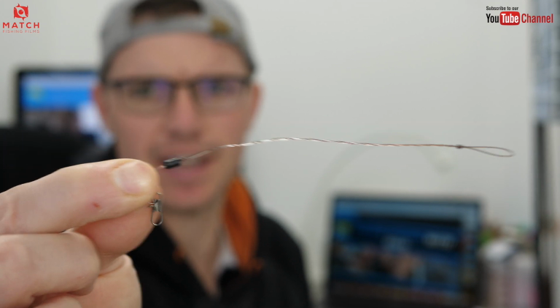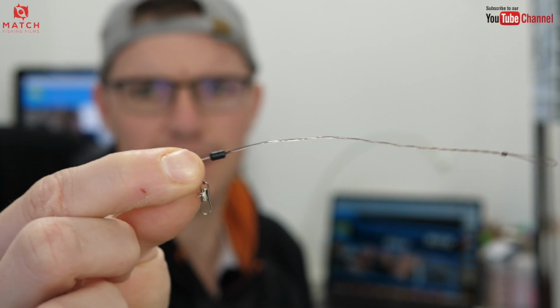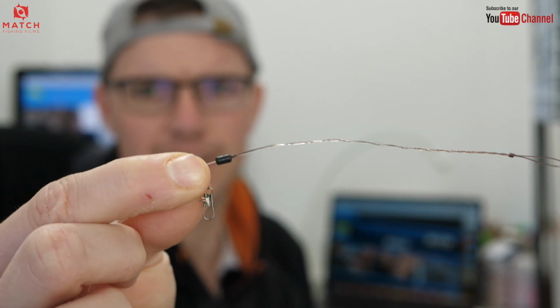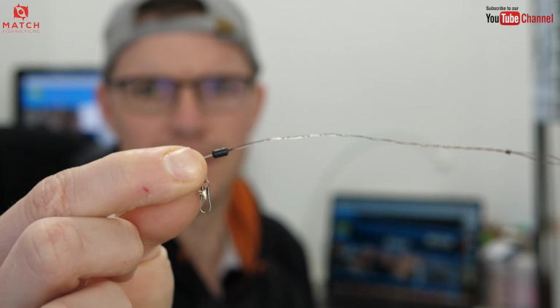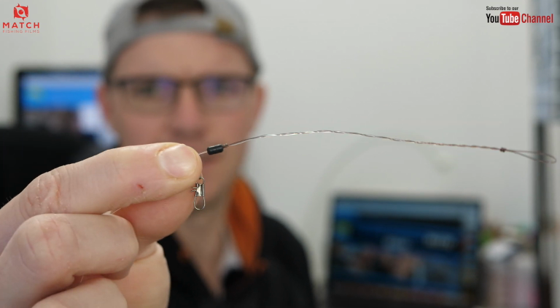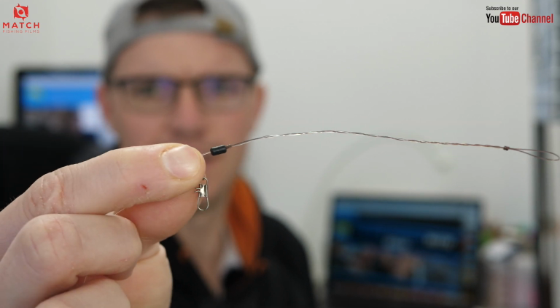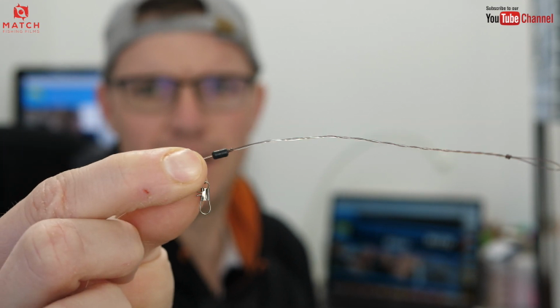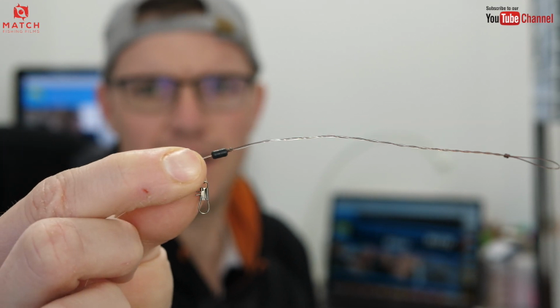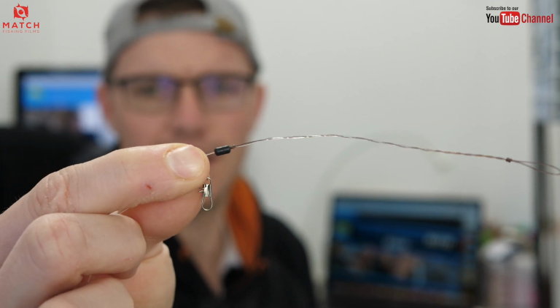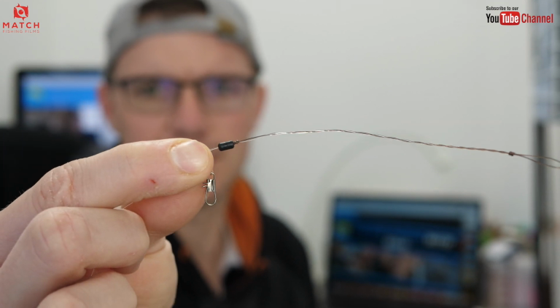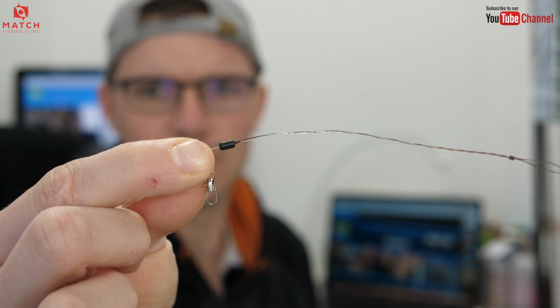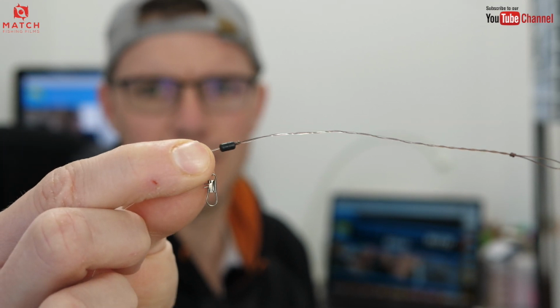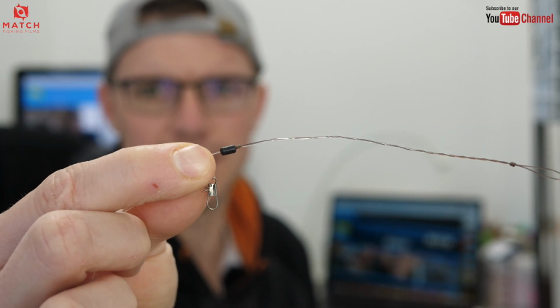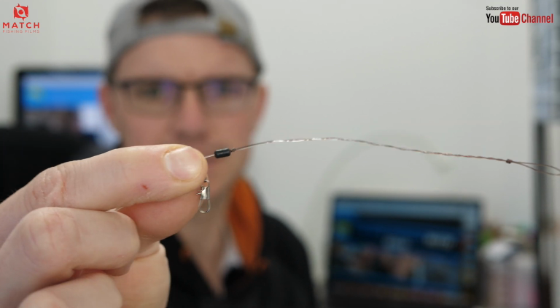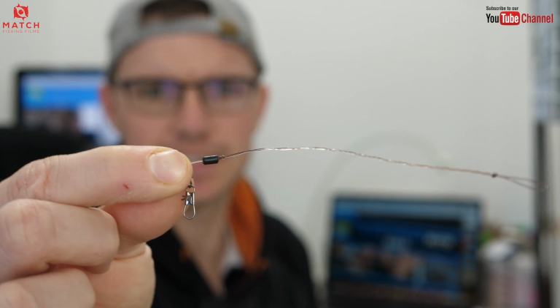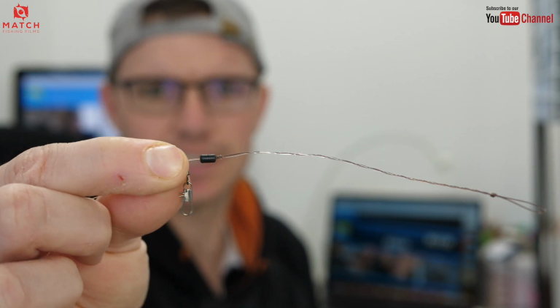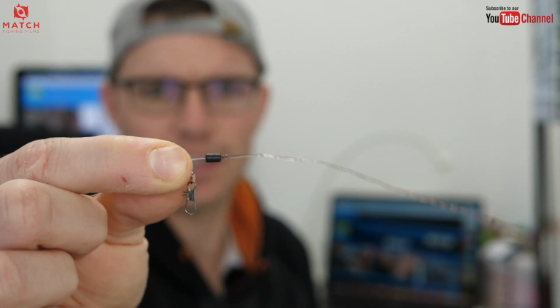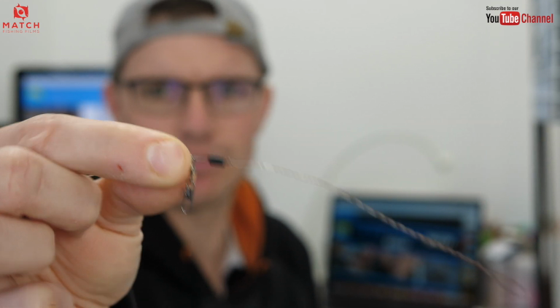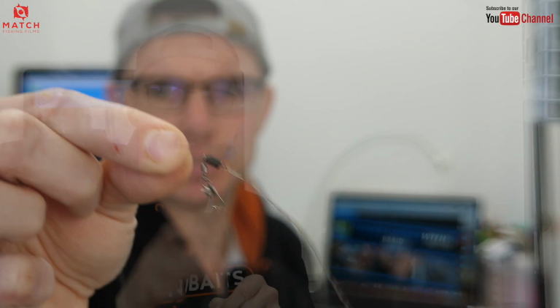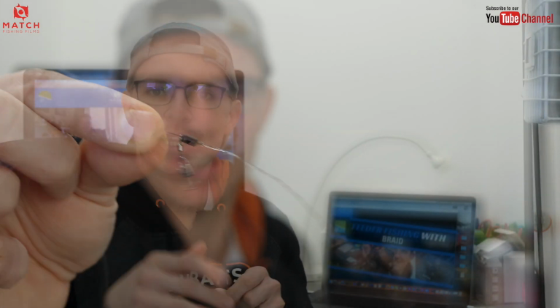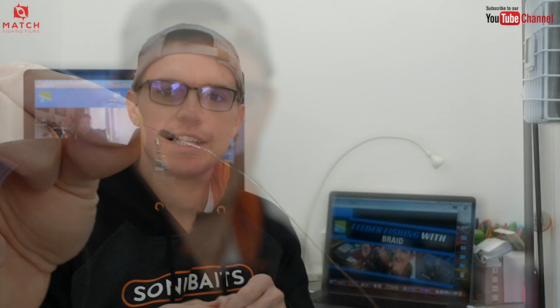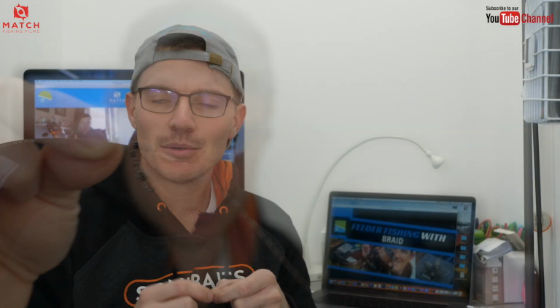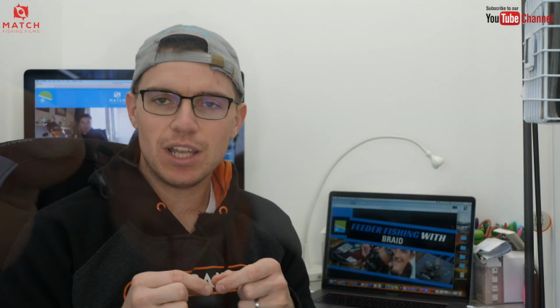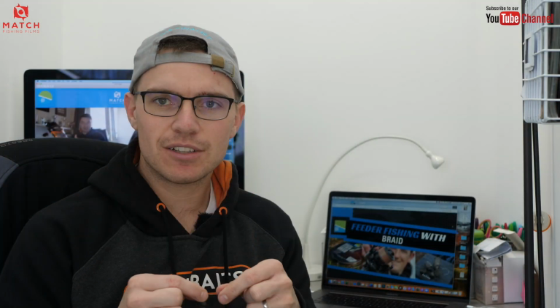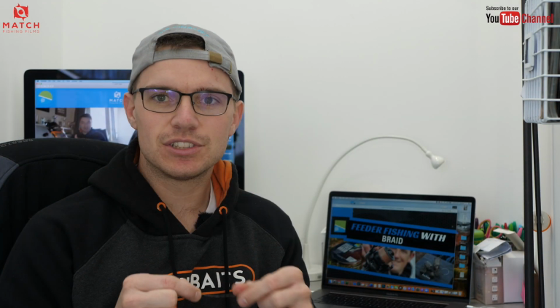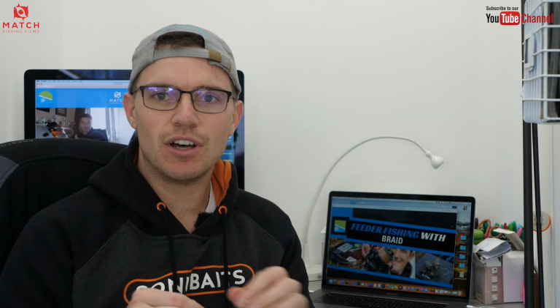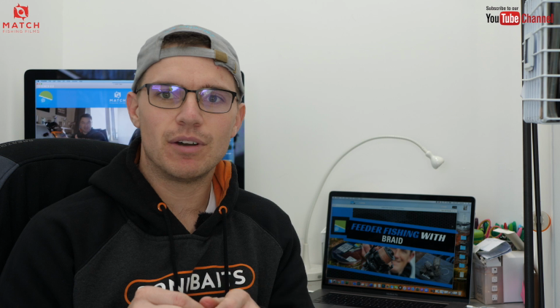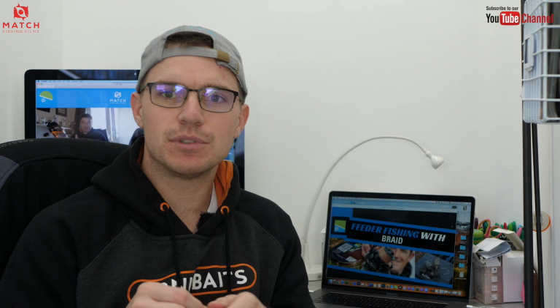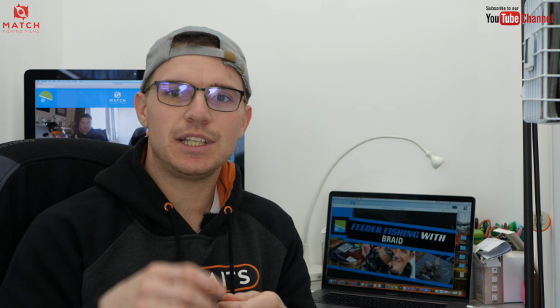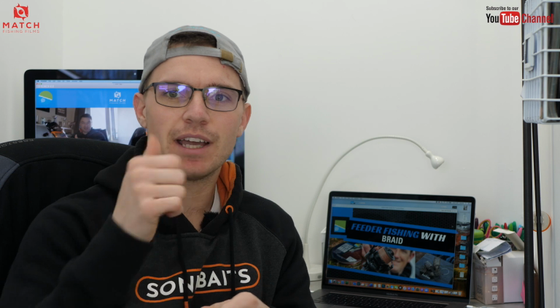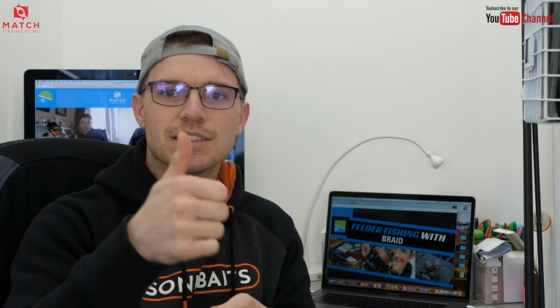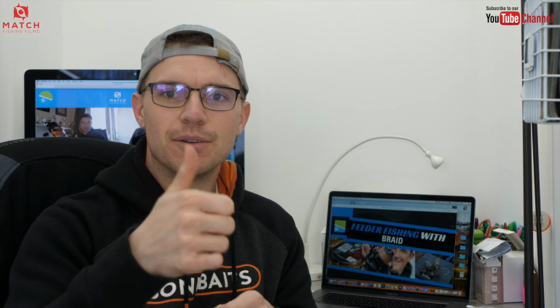Super simple rig, simple components, simple to tie. Hope you enjoyed watching it — comment below, subscribe, like, do all that good stuff, and we'll see you again soon.